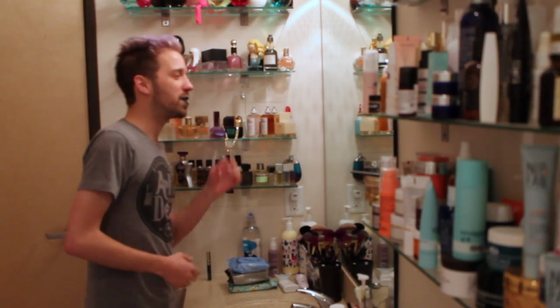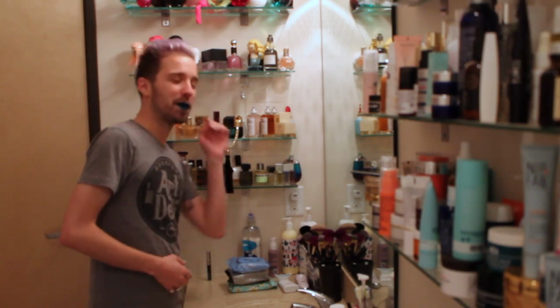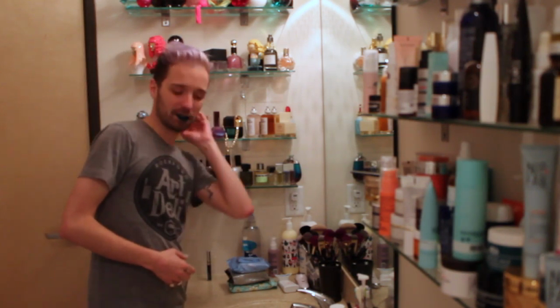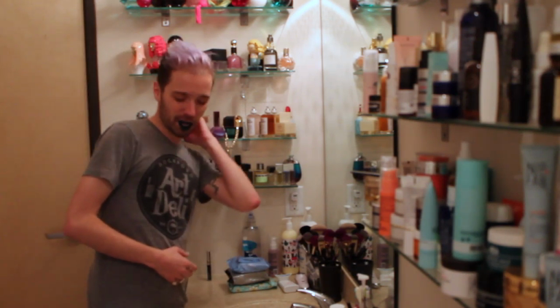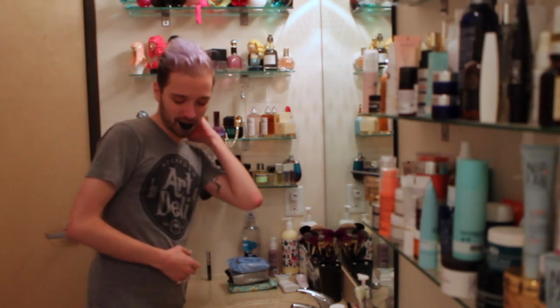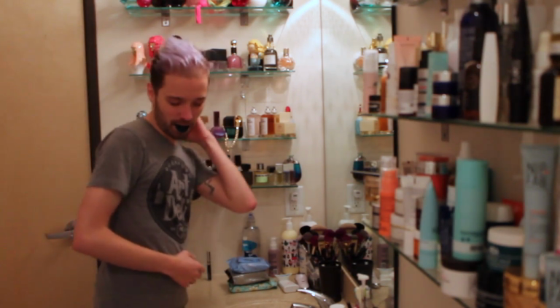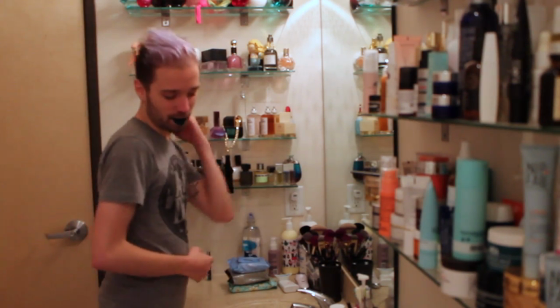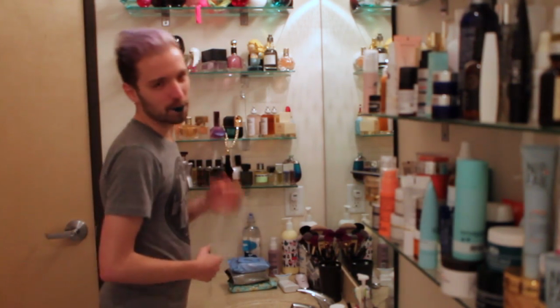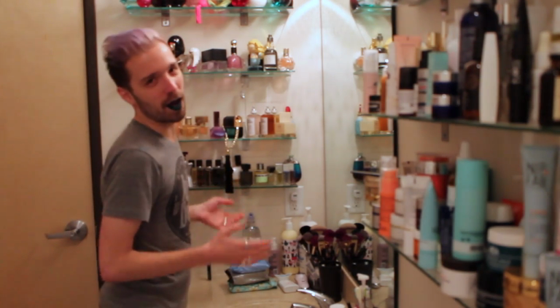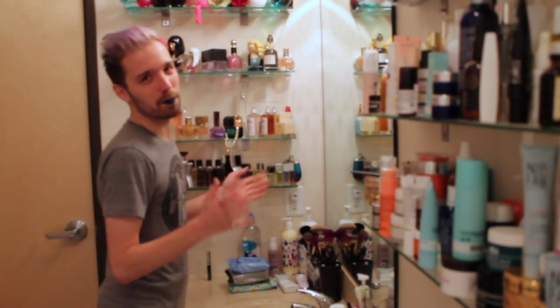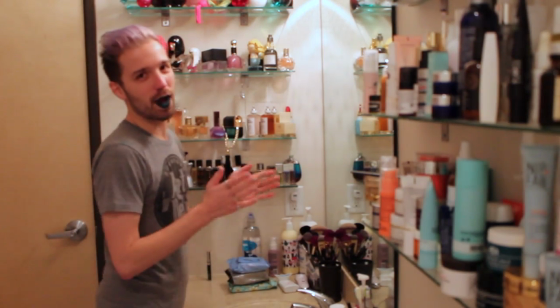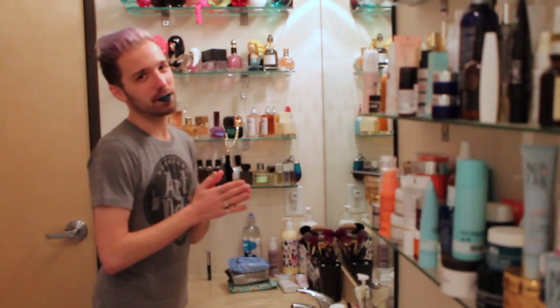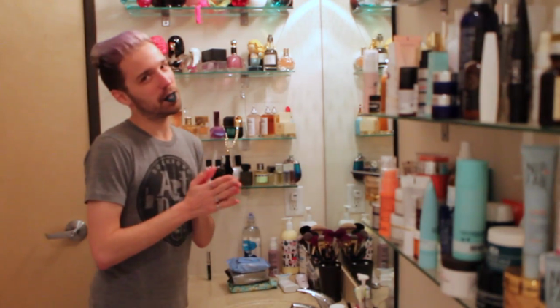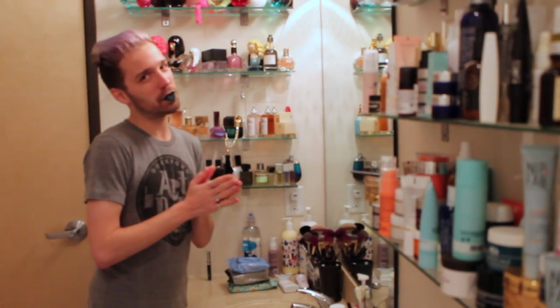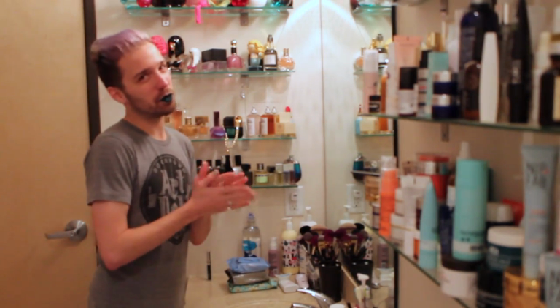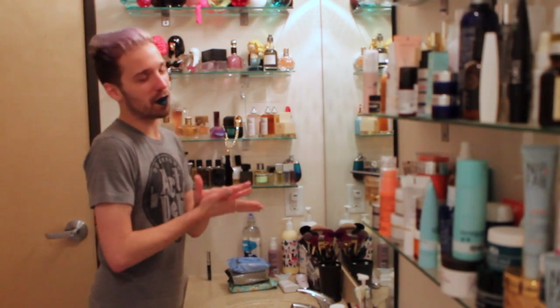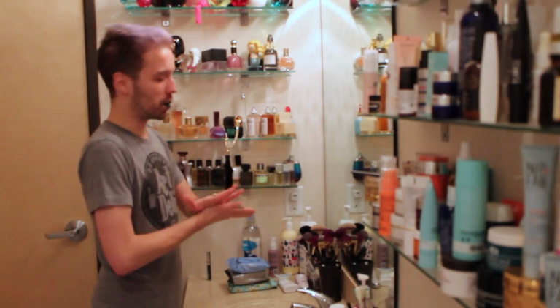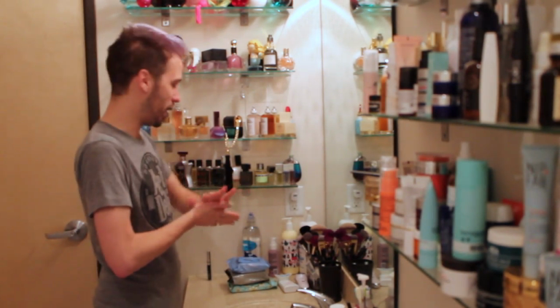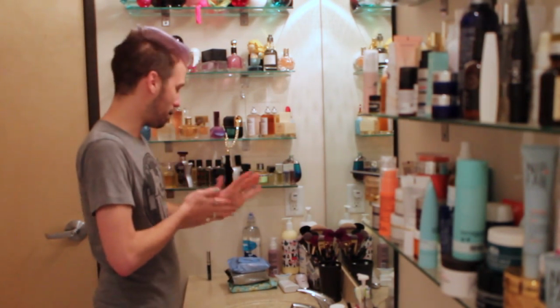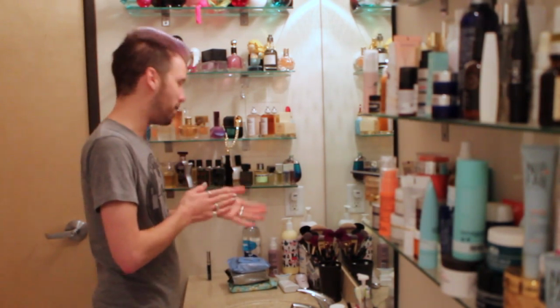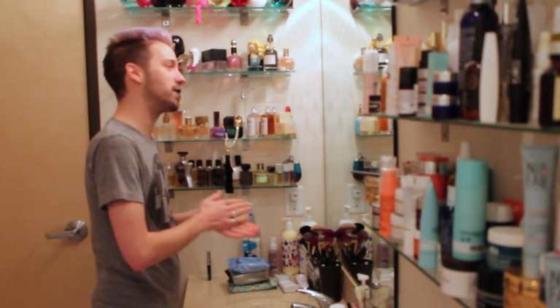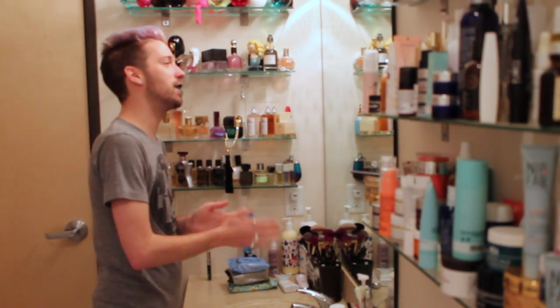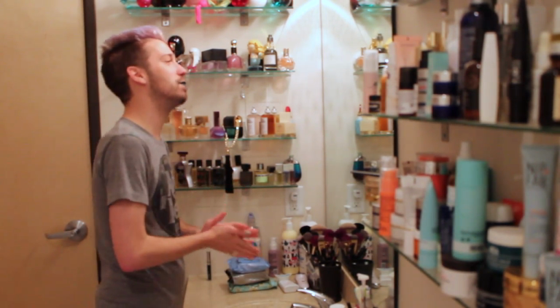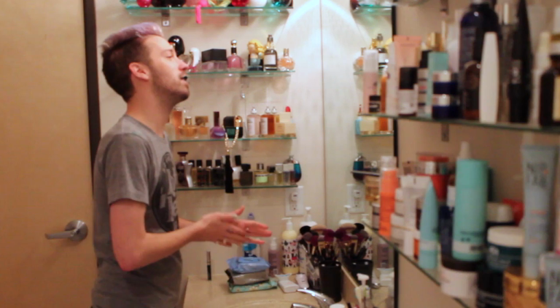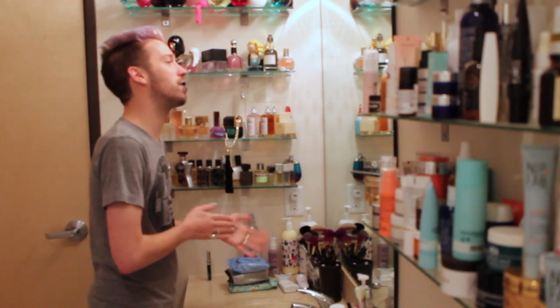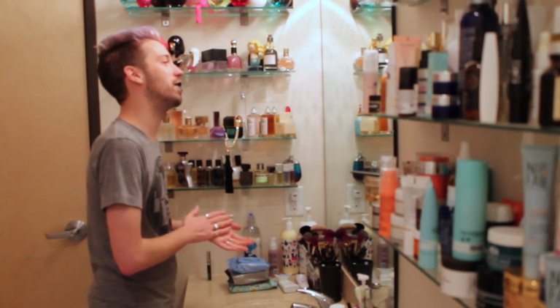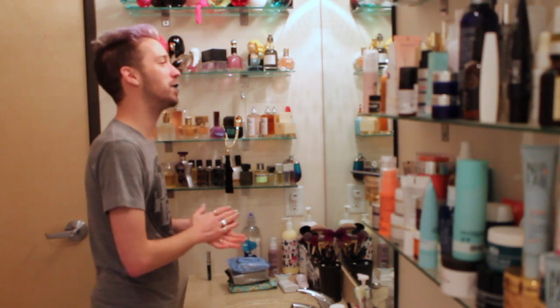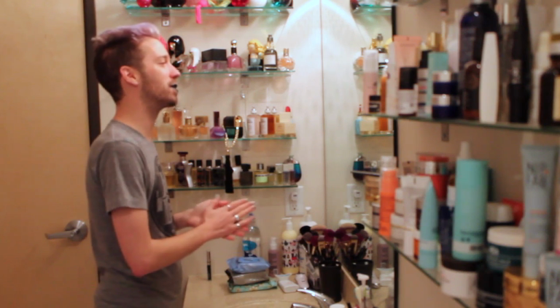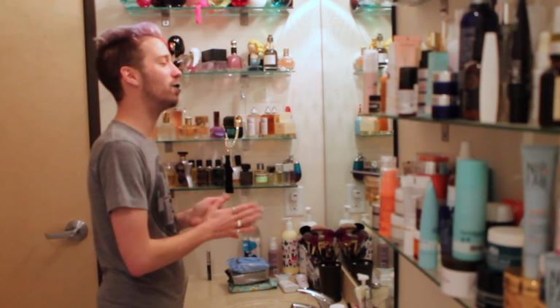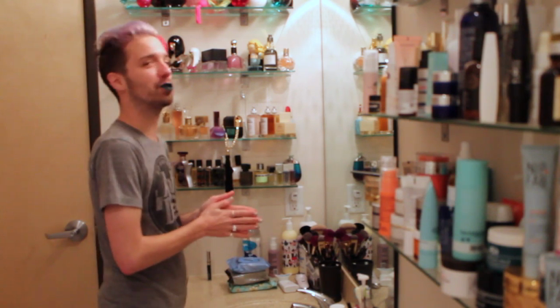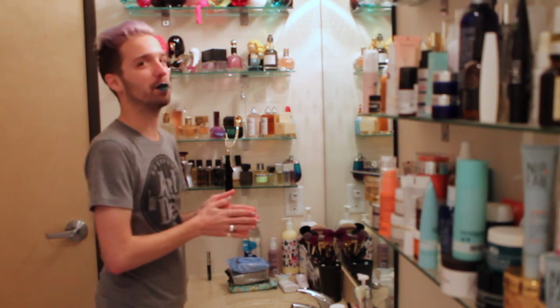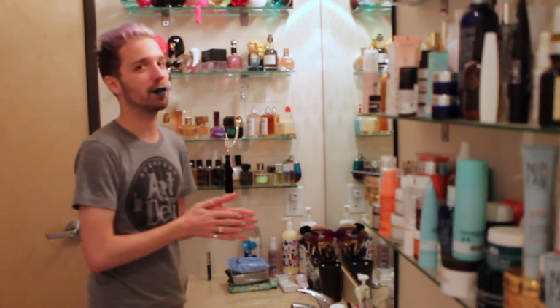What's up, ExoJane? I'm back to tell you what I've been wearing on my face this month. Please hold your applause.